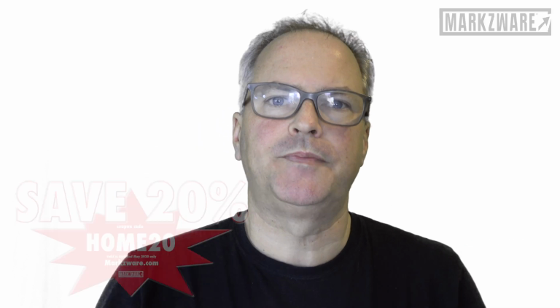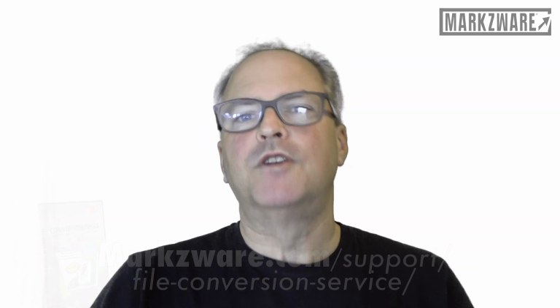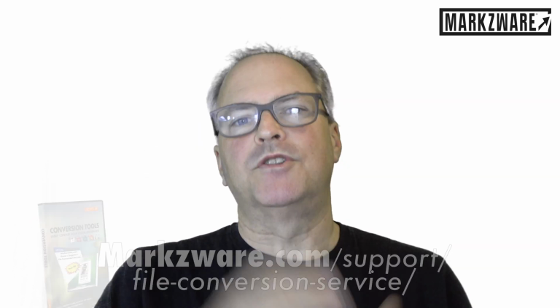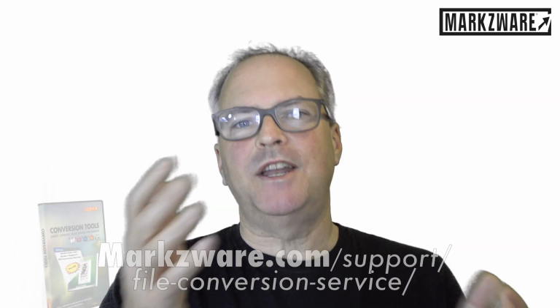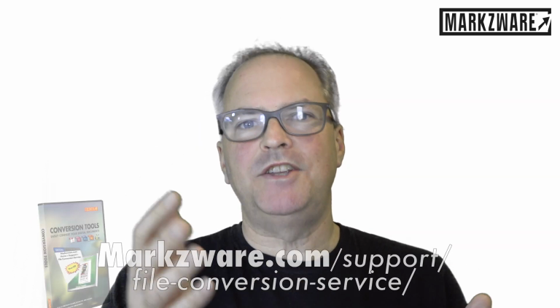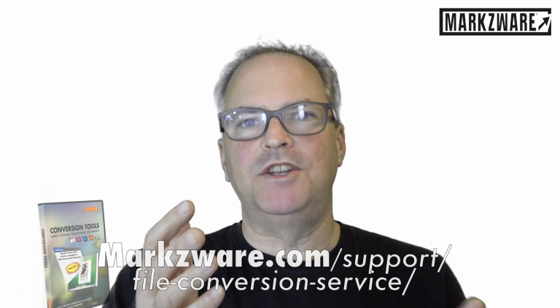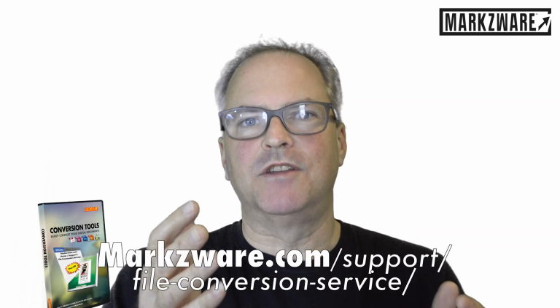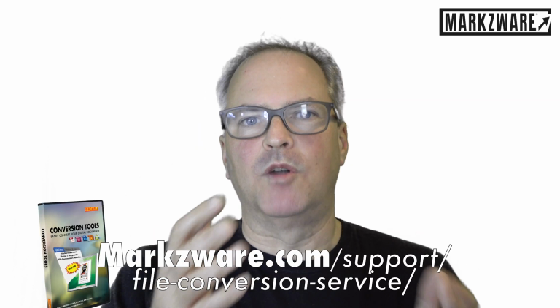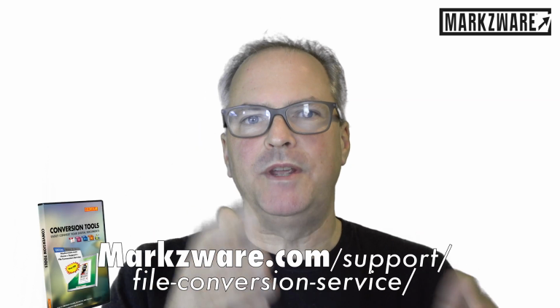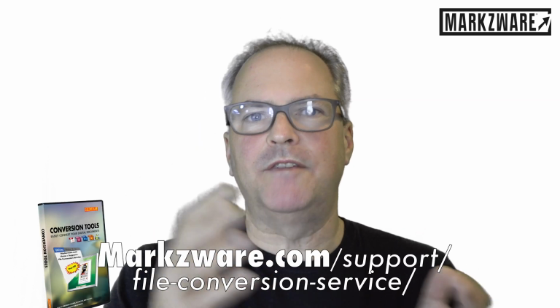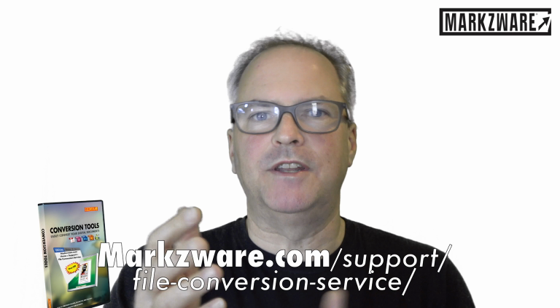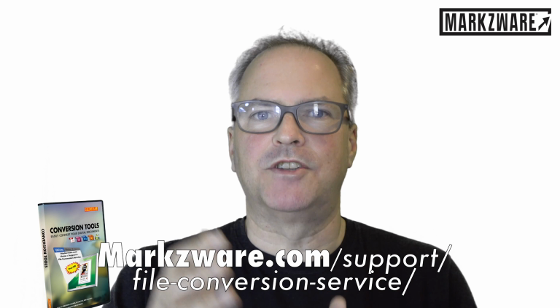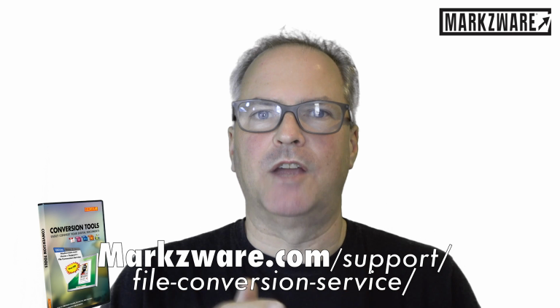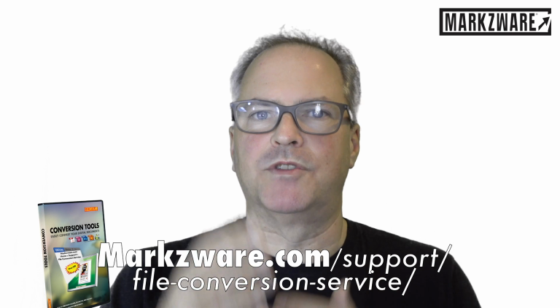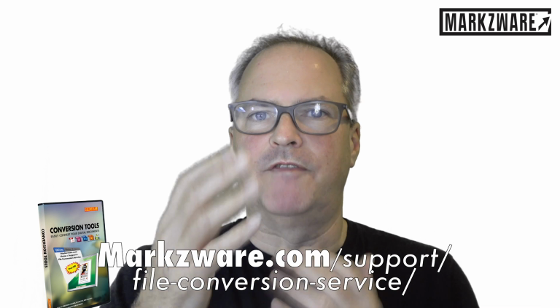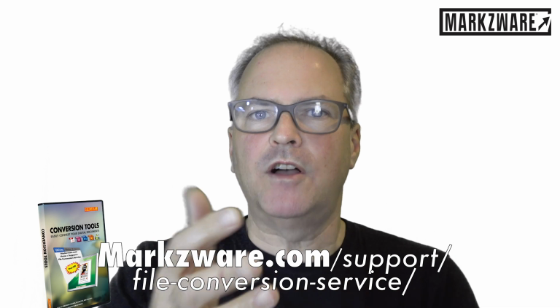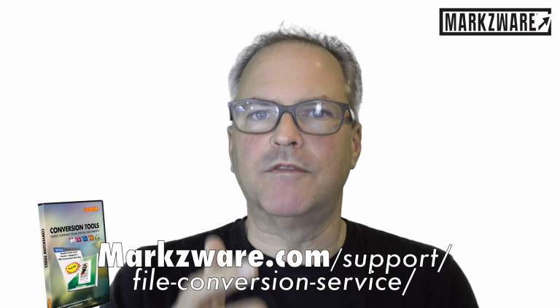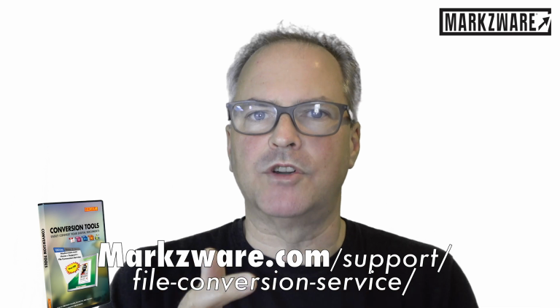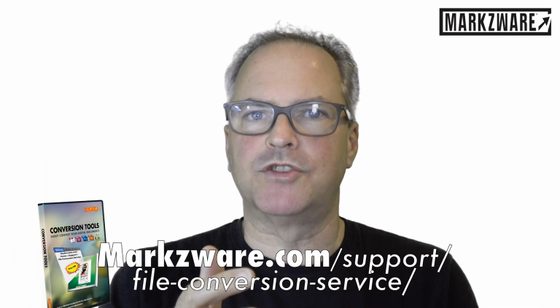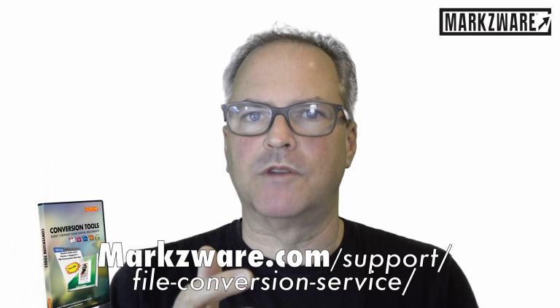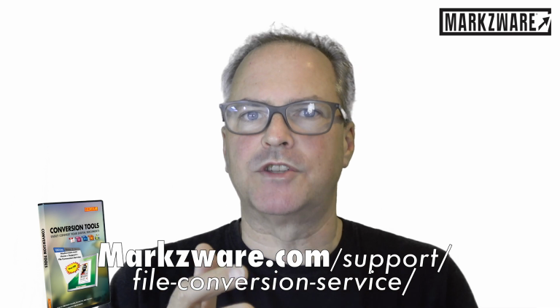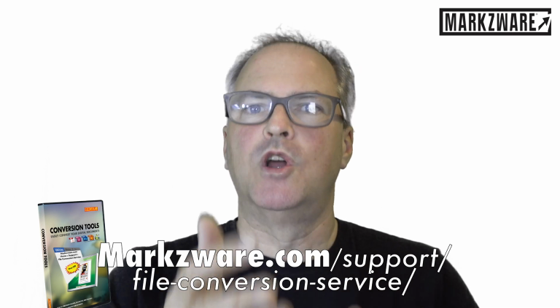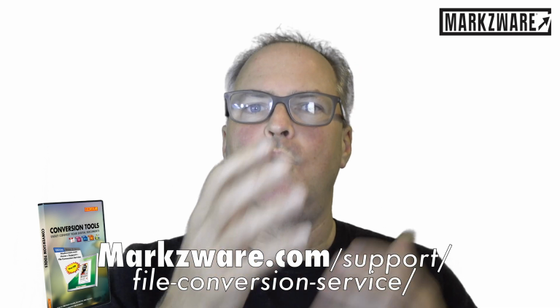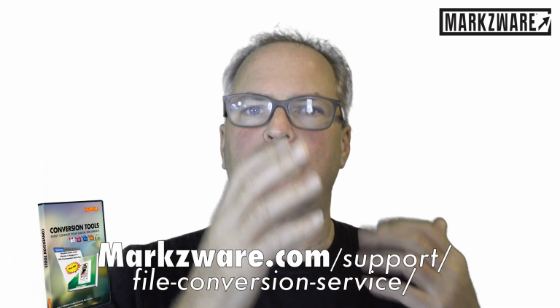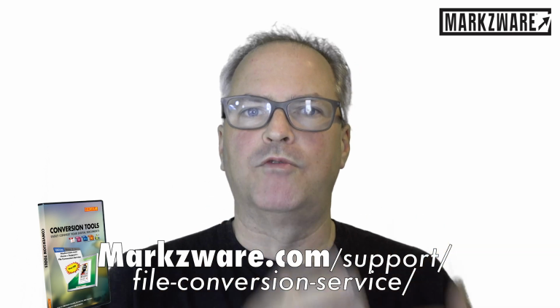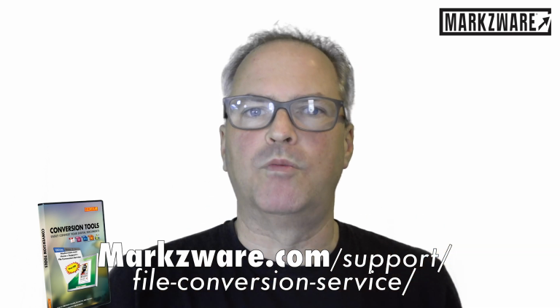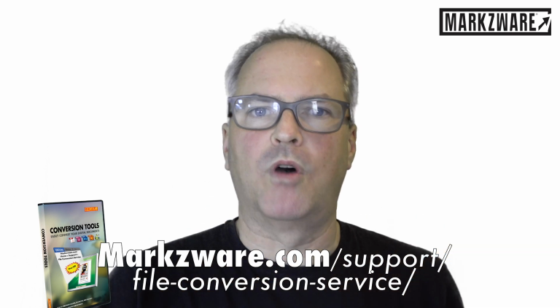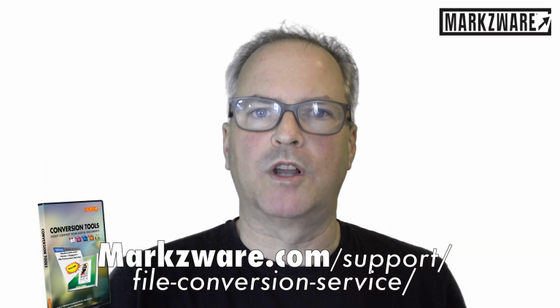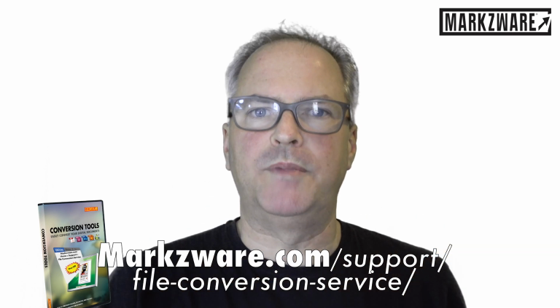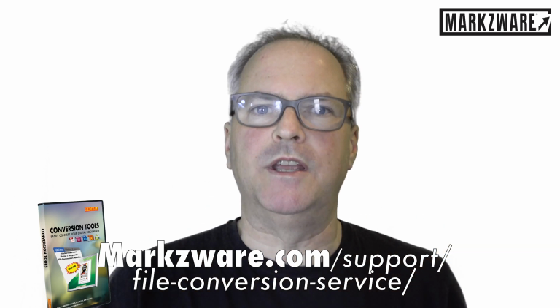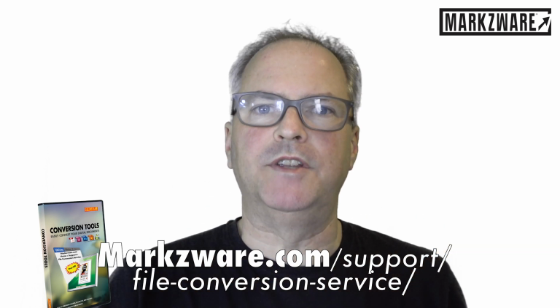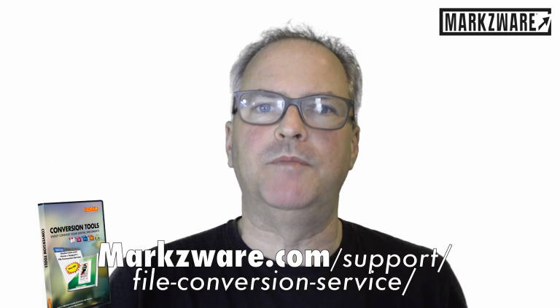So it's that easy to convert PDF to InDesign with our File Conversion Service or with our full product, PDF DTP.